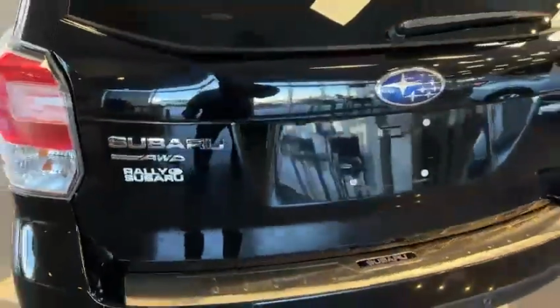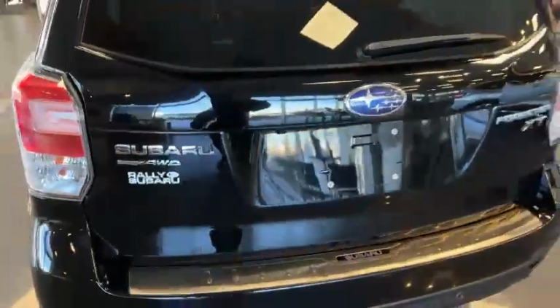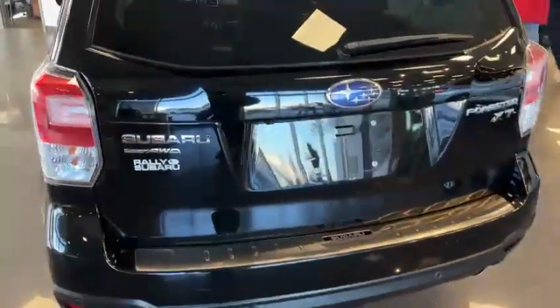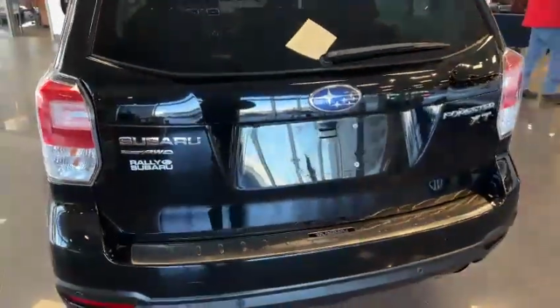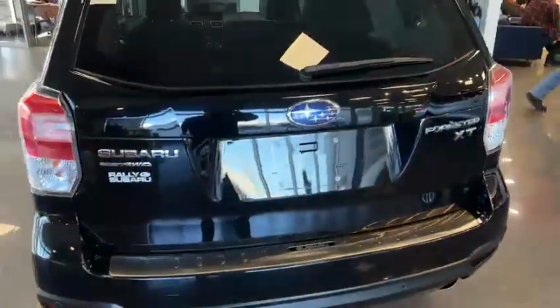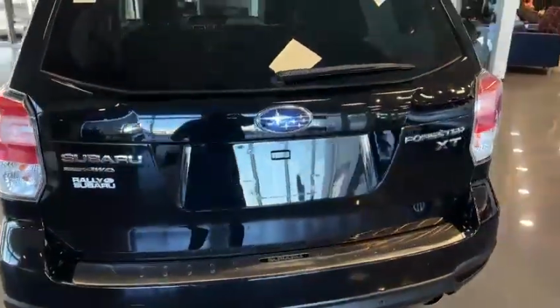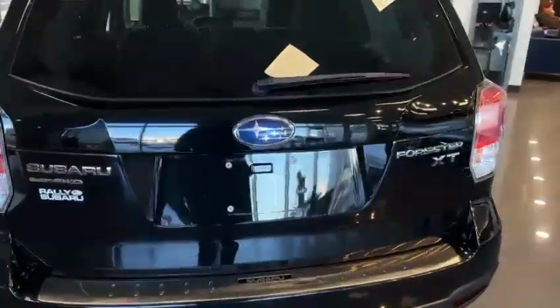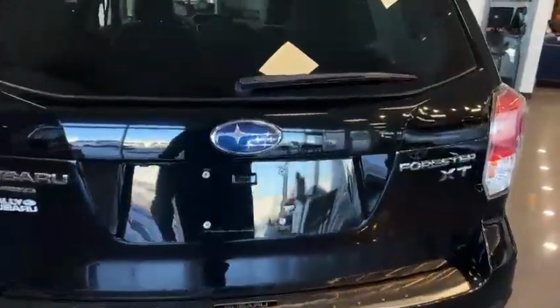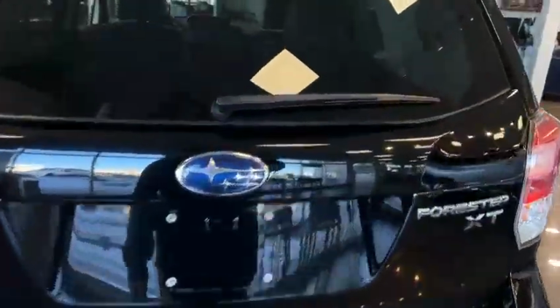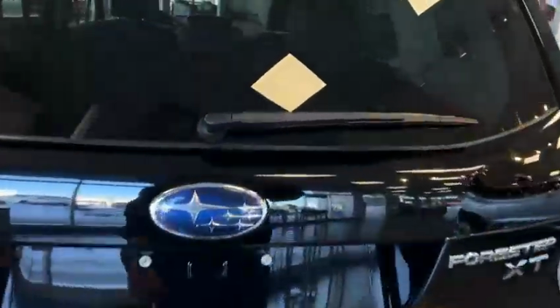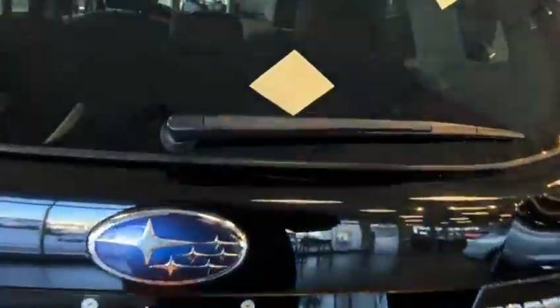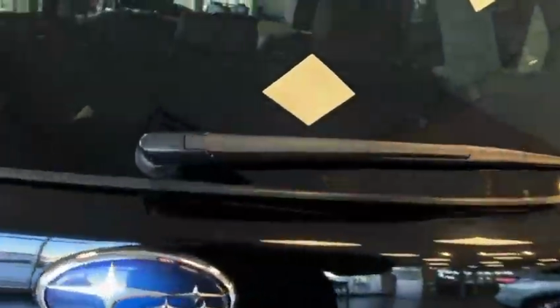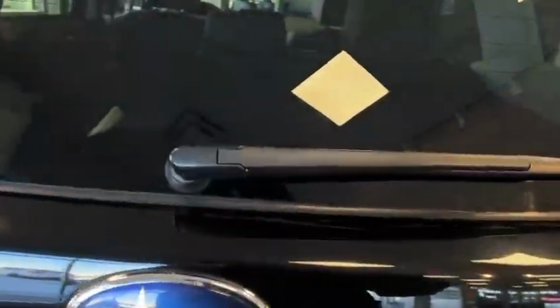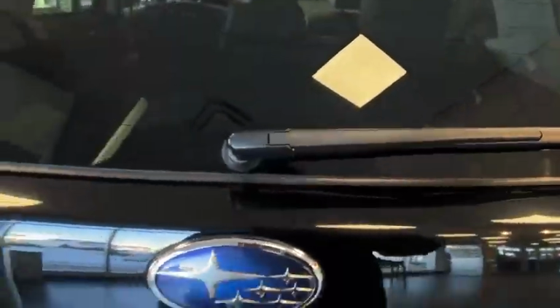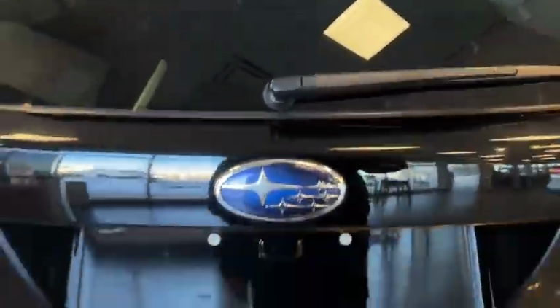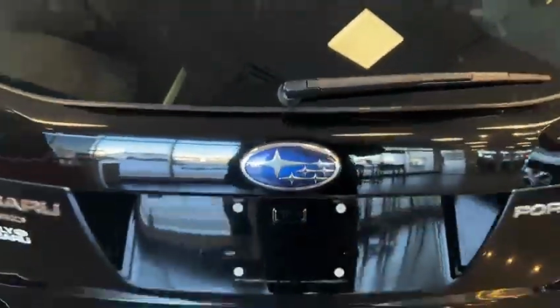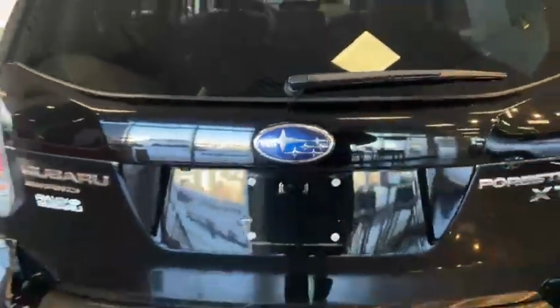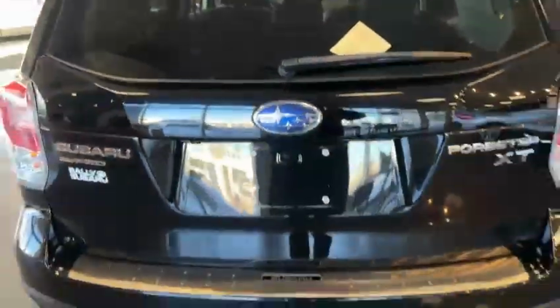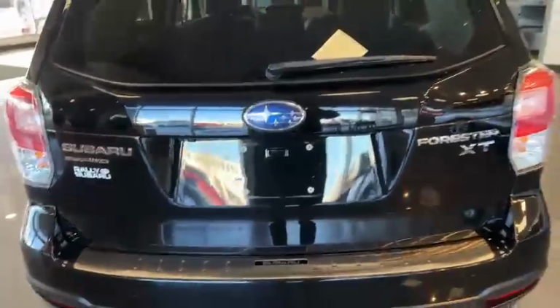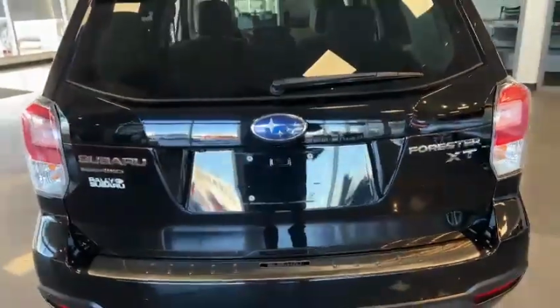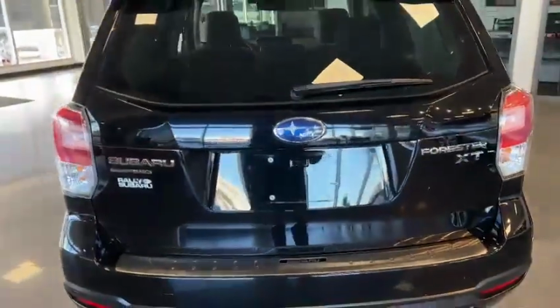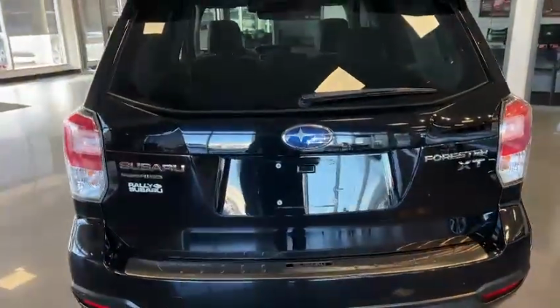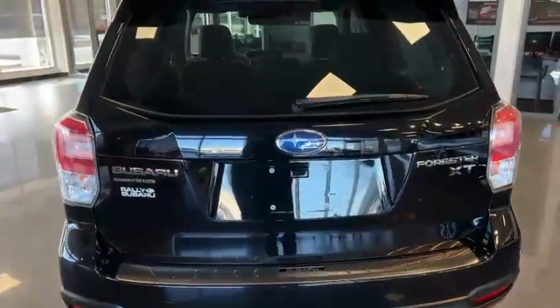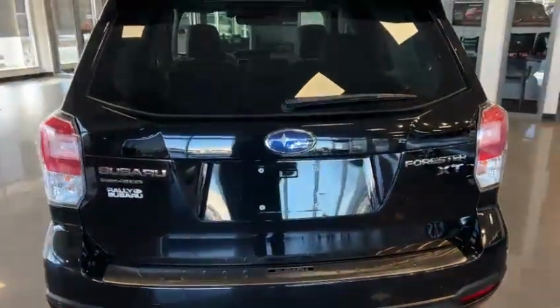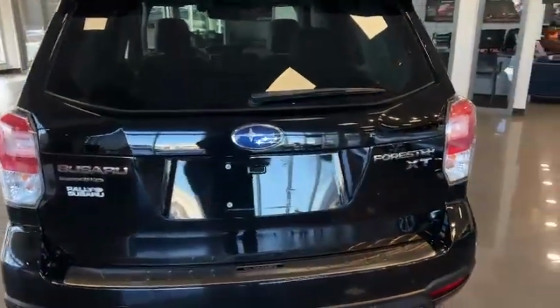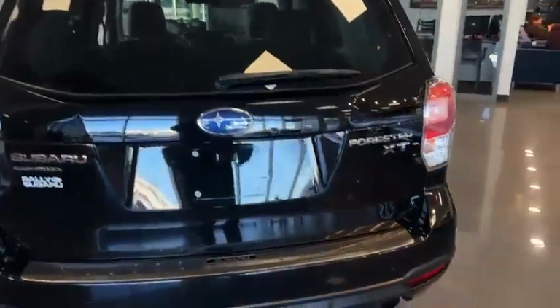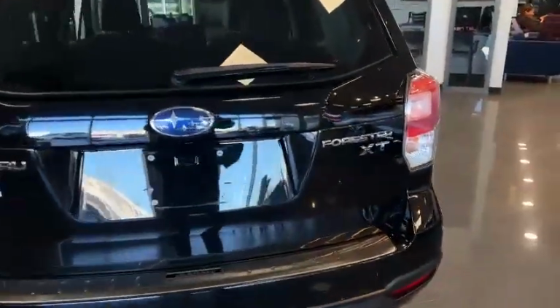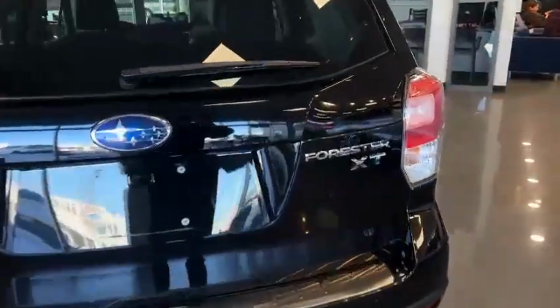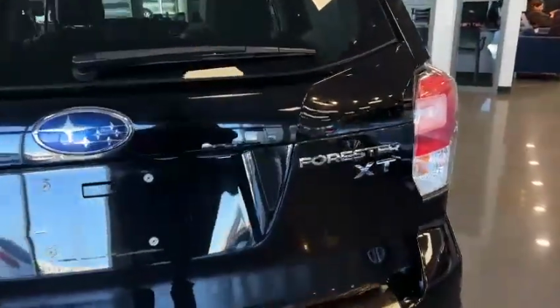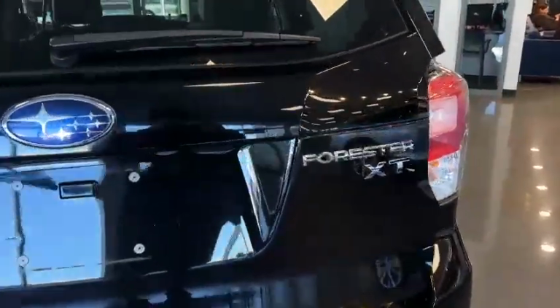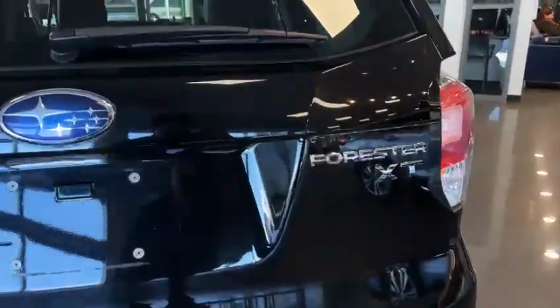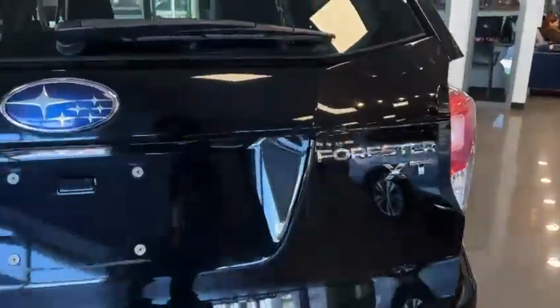It's a really clean, nice vehicle. Also comes with a power trunk. You can see the XT badge right there.